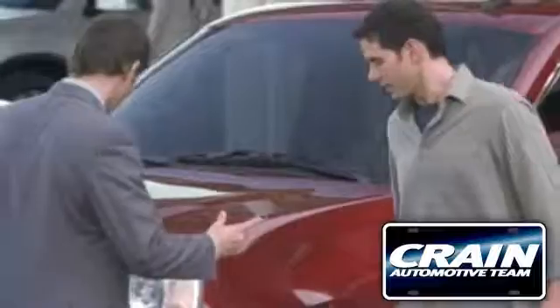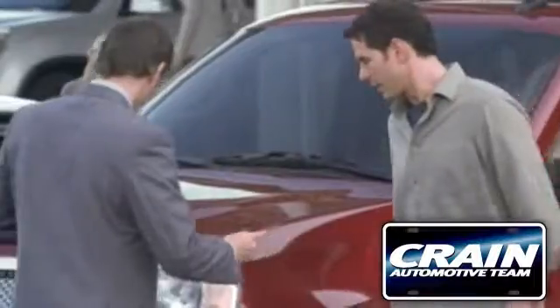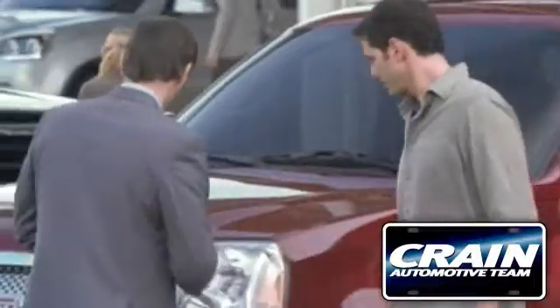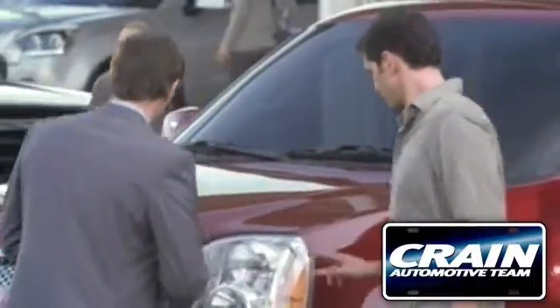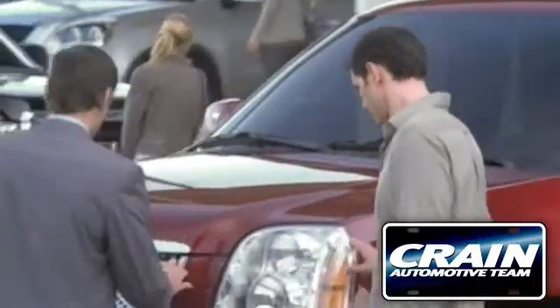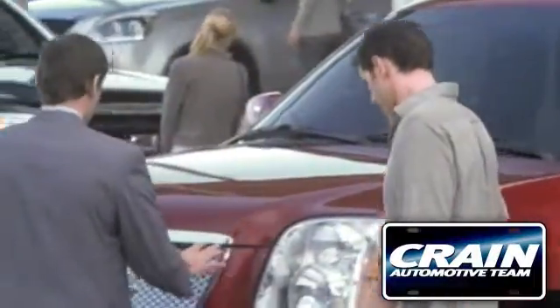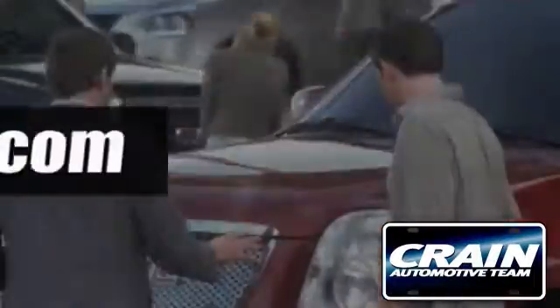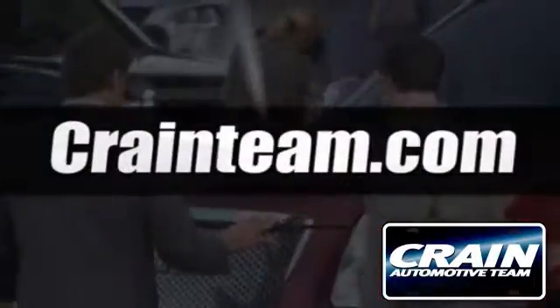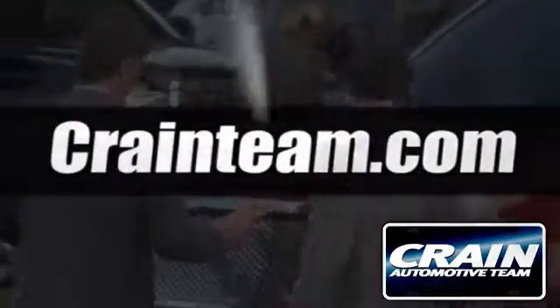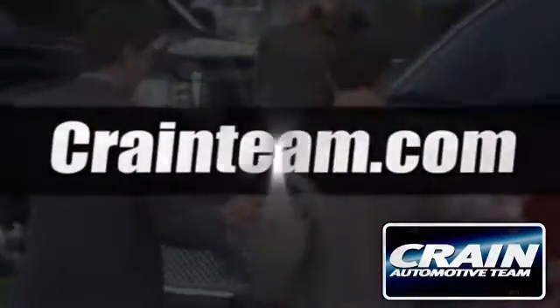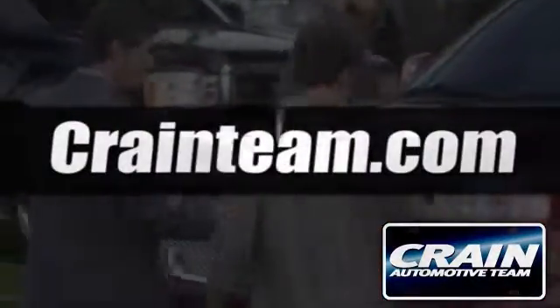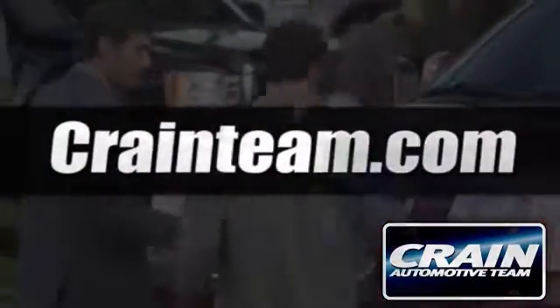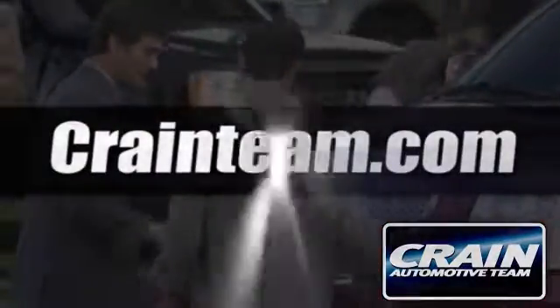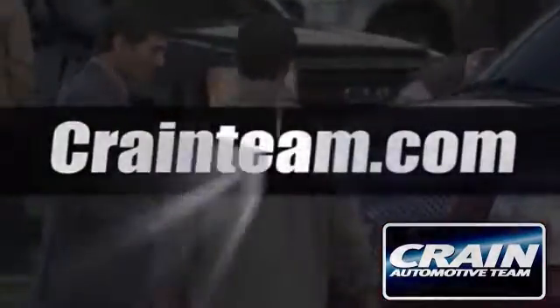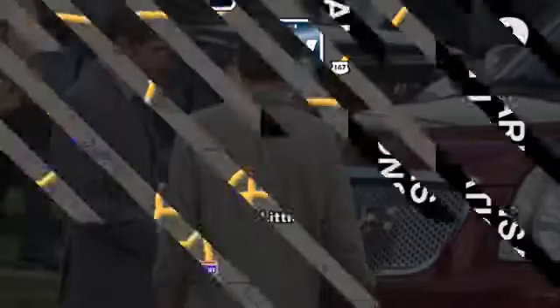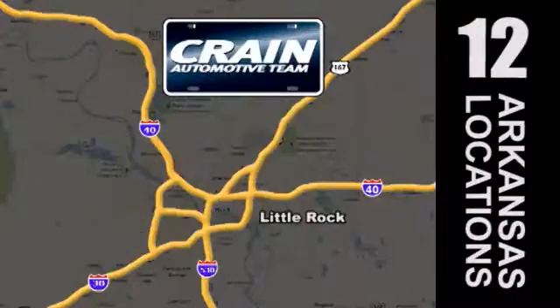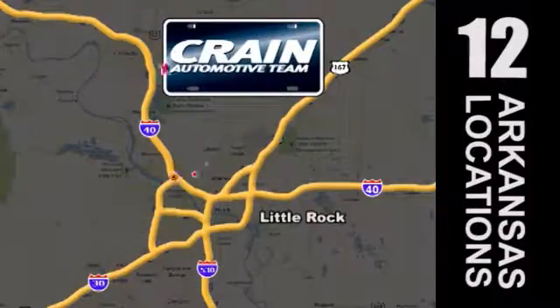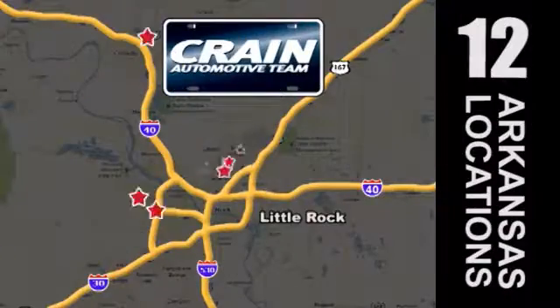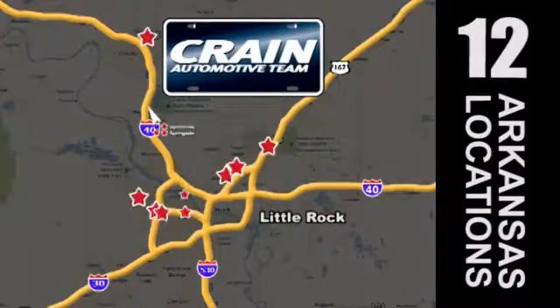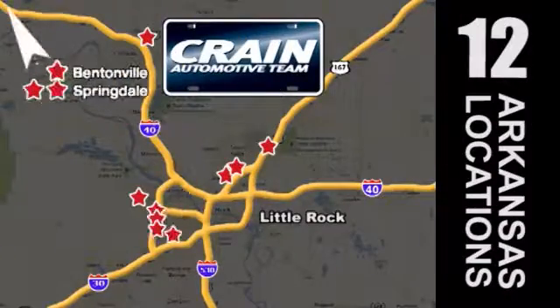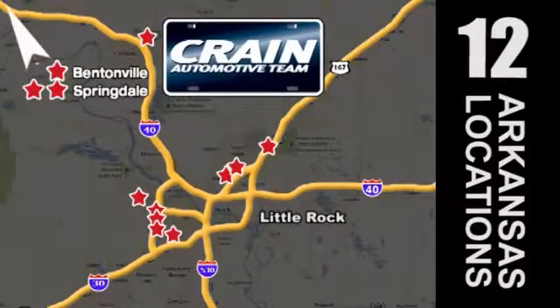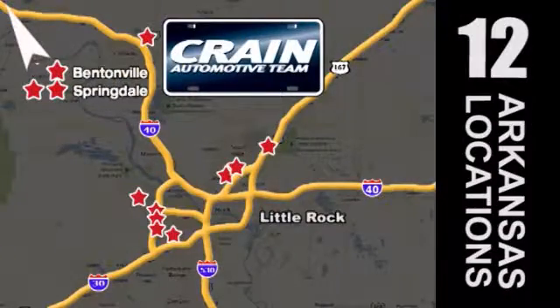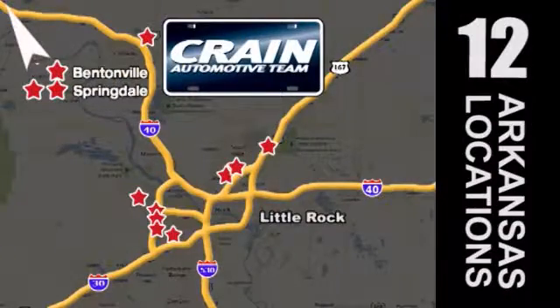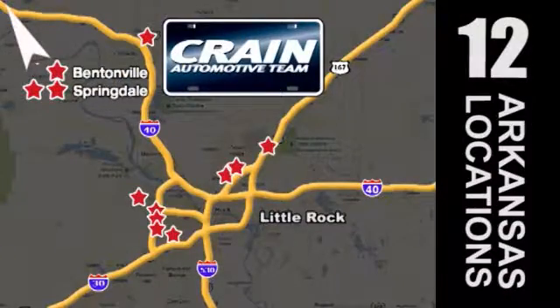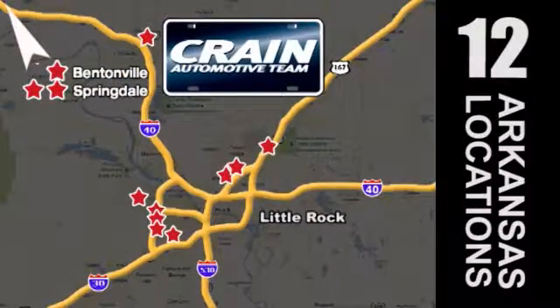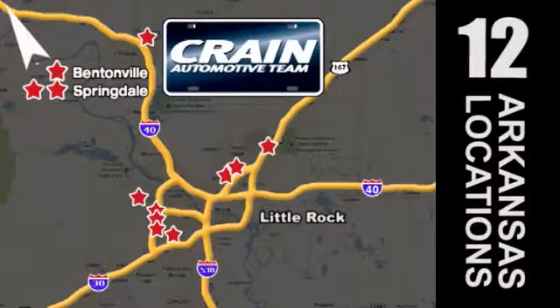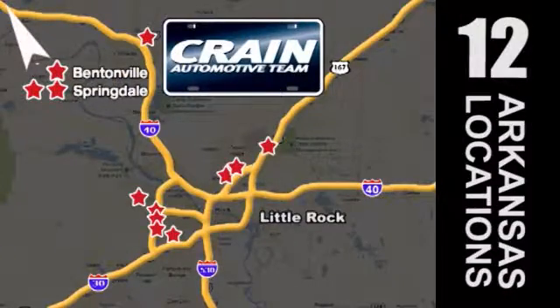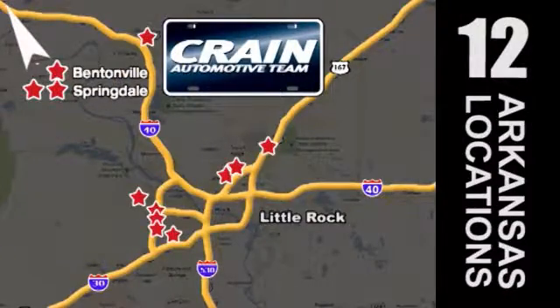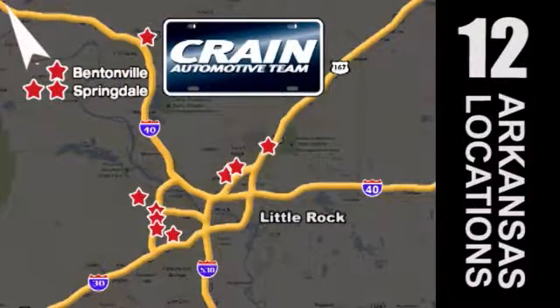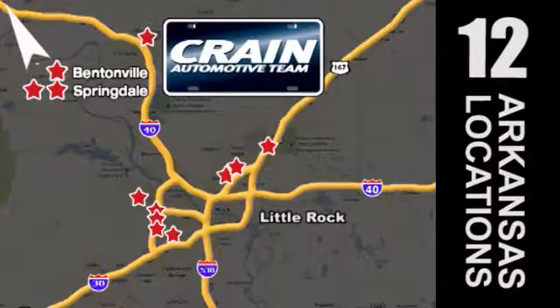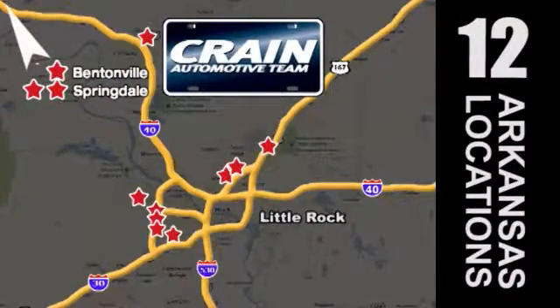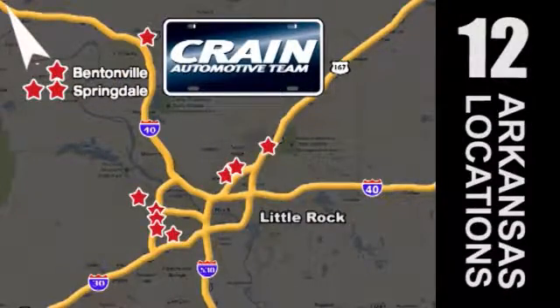Visit us anytime at CrainTeam.com. Go, Crain Team's got them, CrainTeam.com.